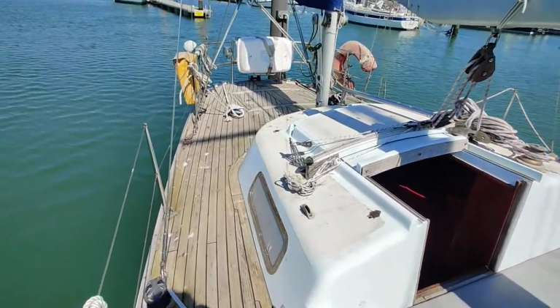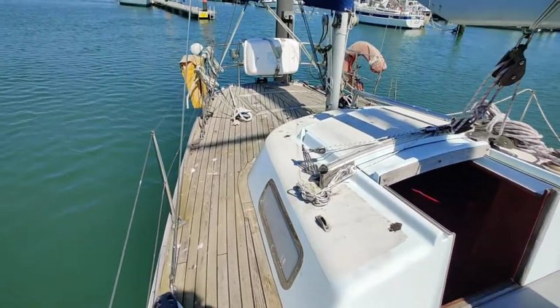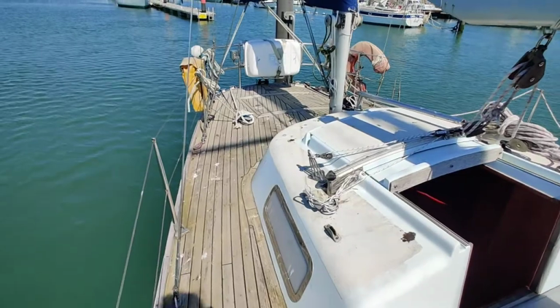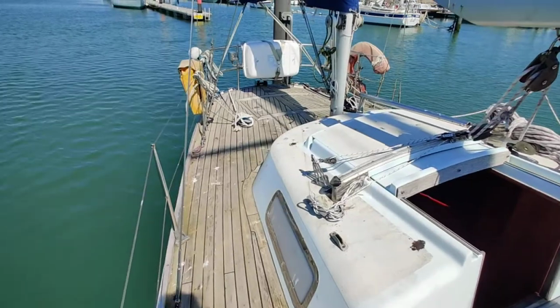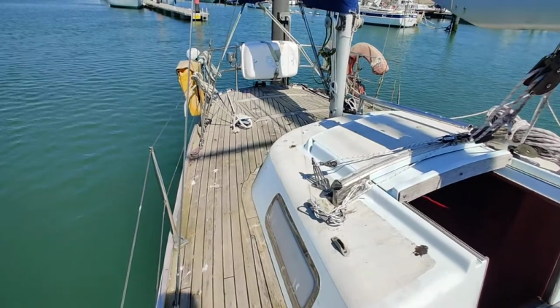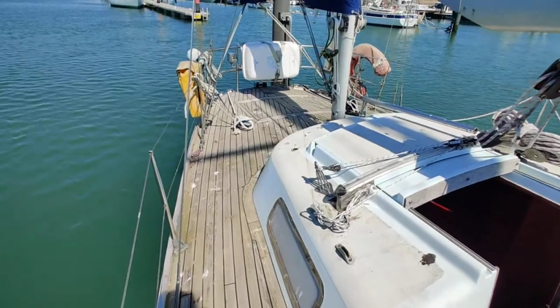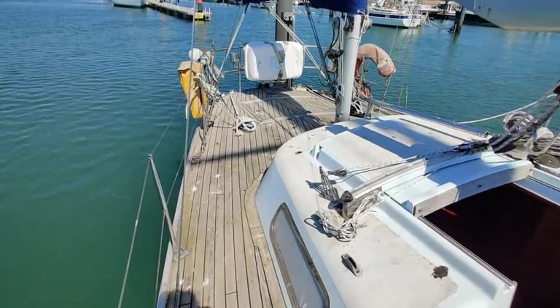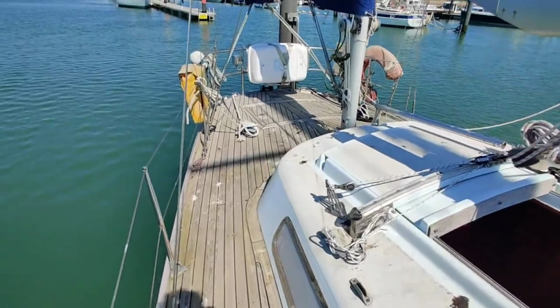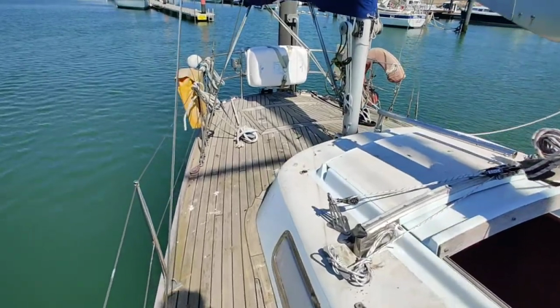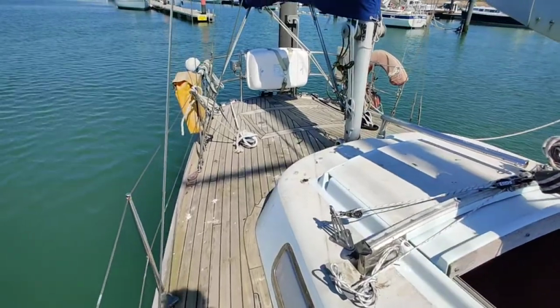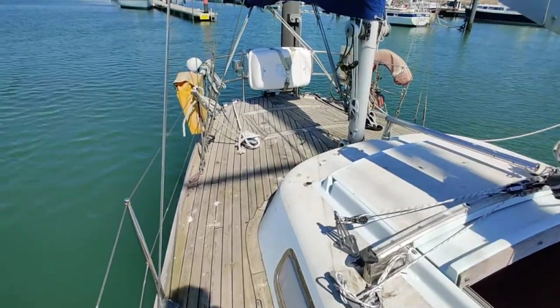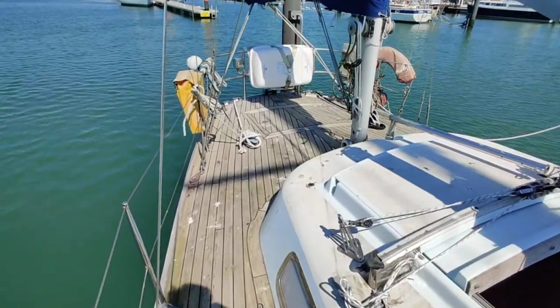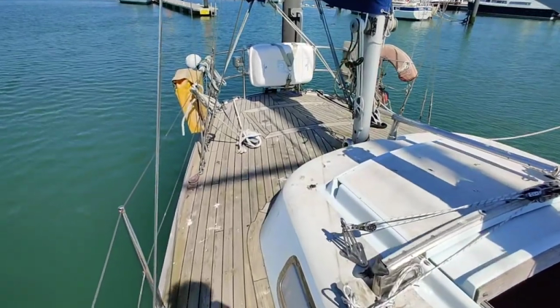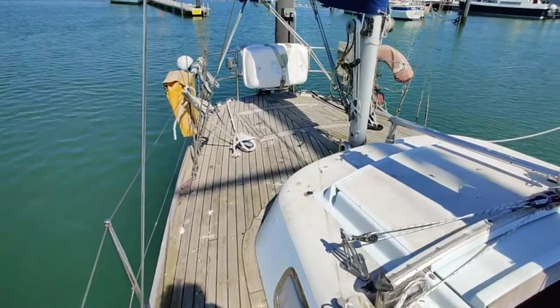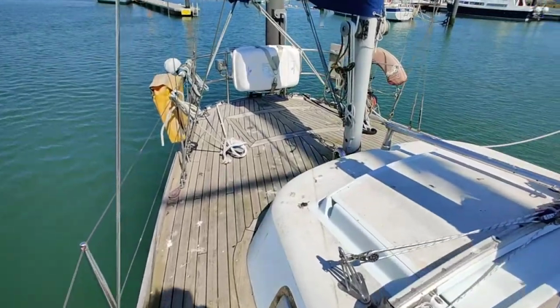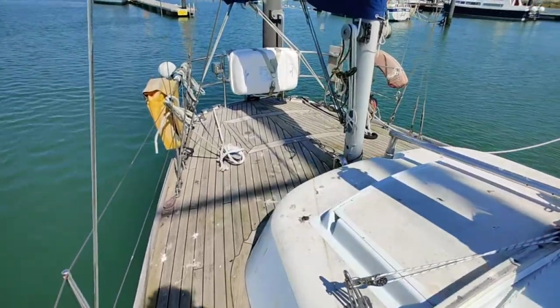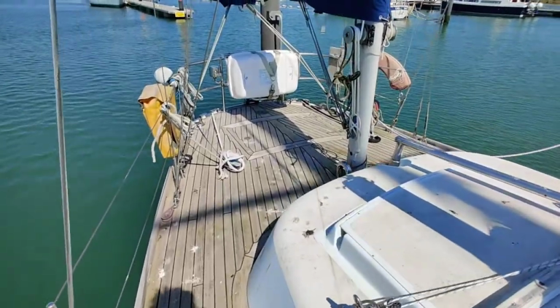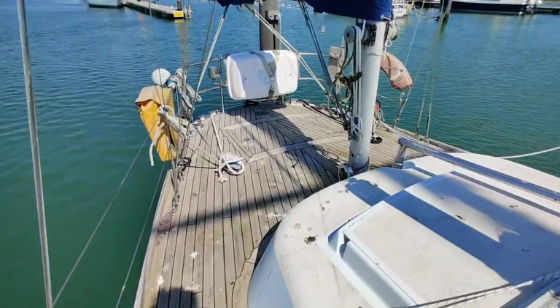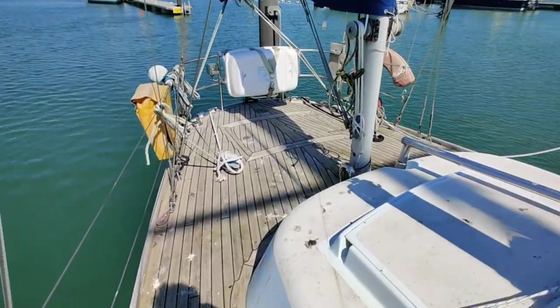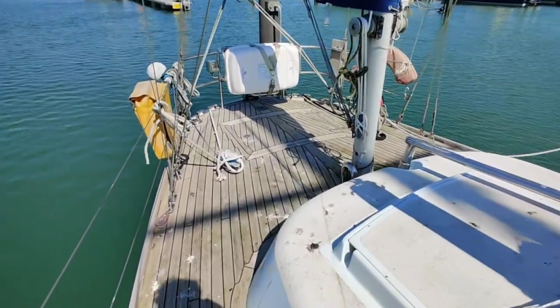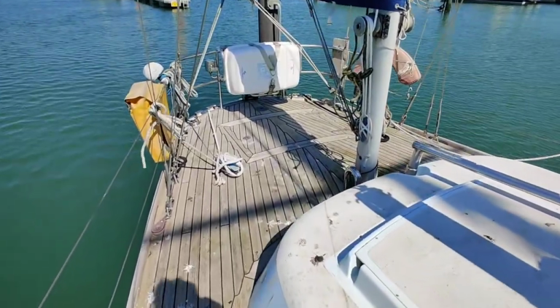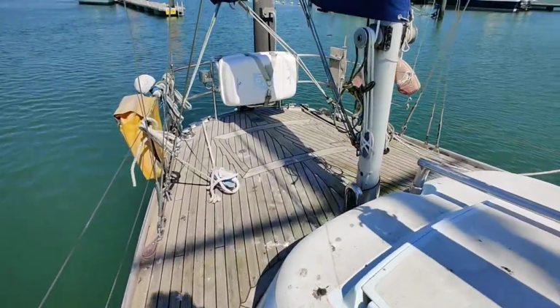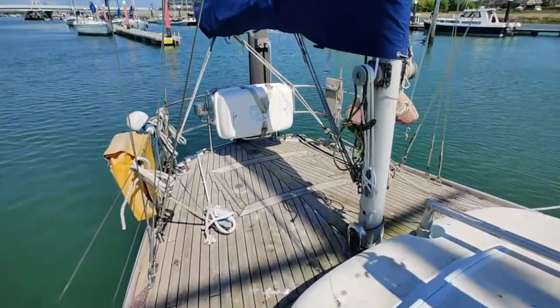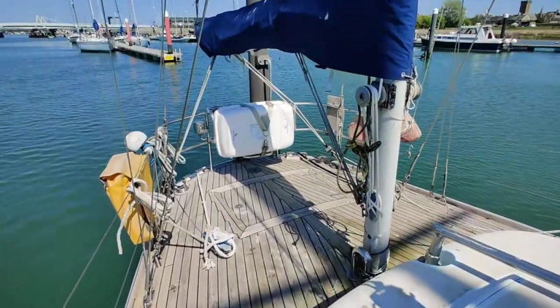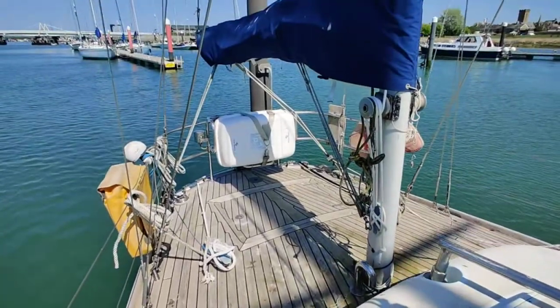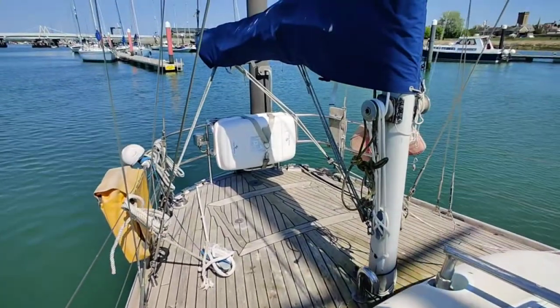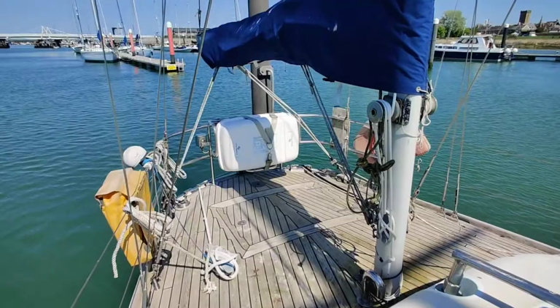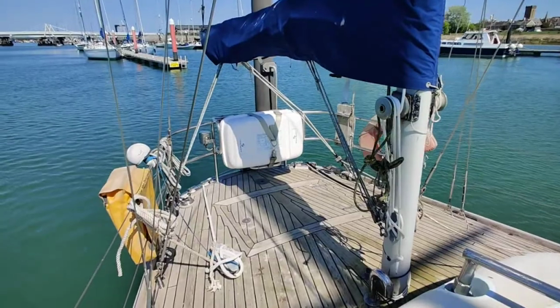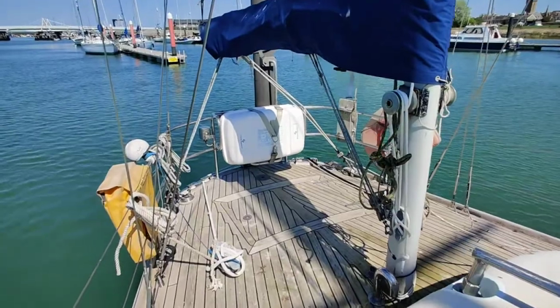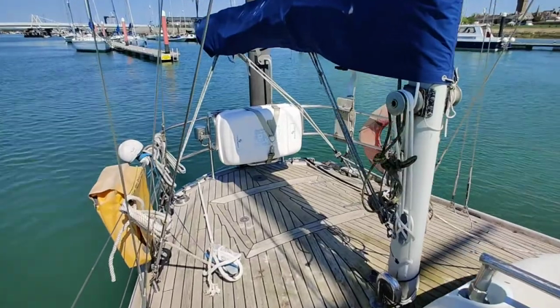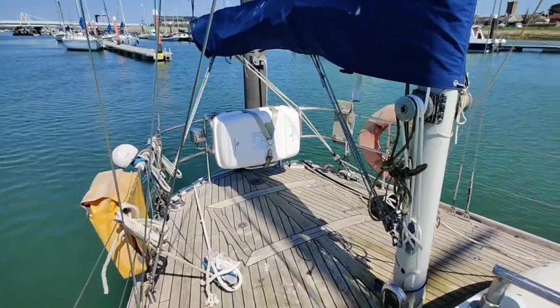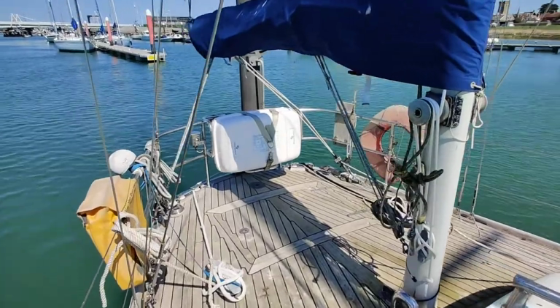The aft deck — got a life raft stowed there, big lazarette locker, and there's the mizzen.